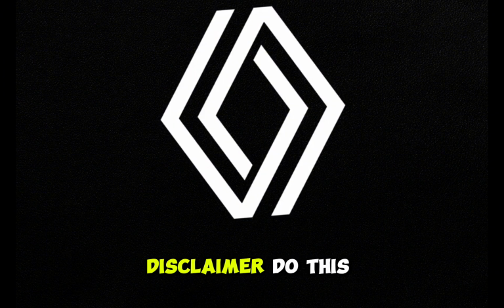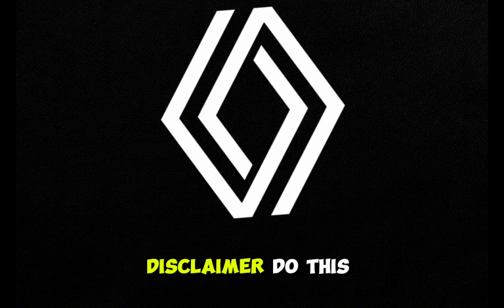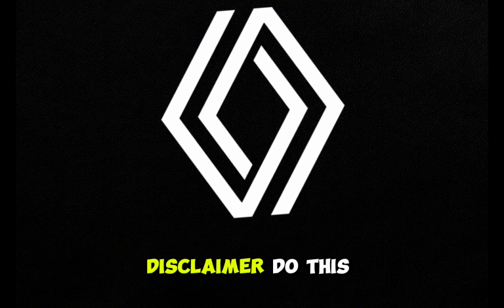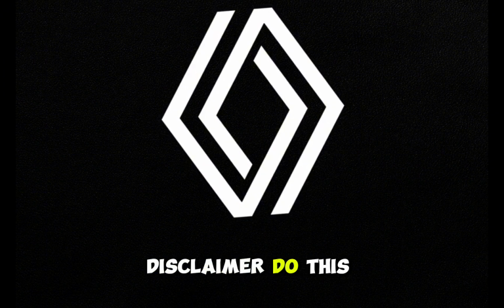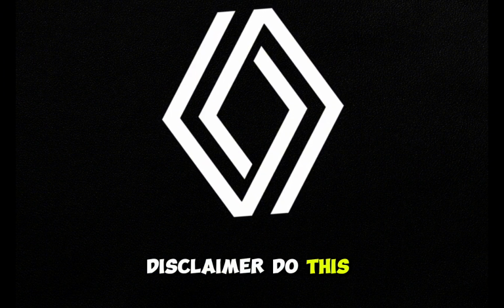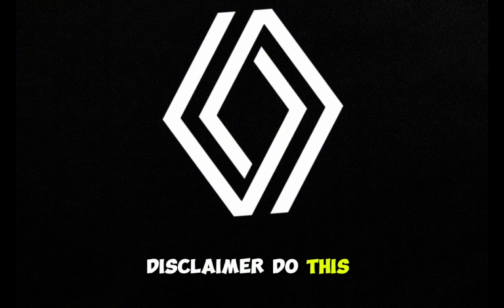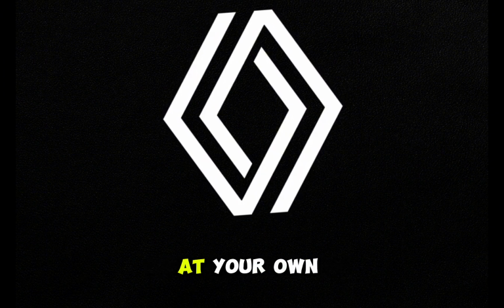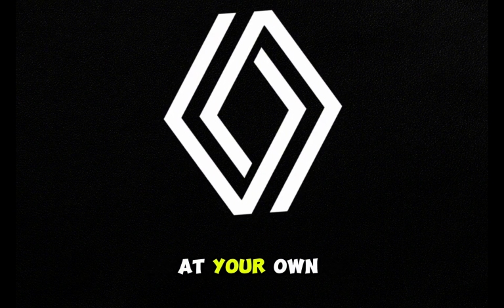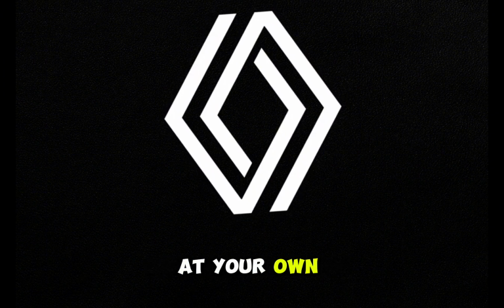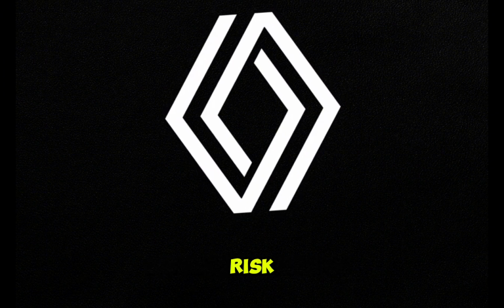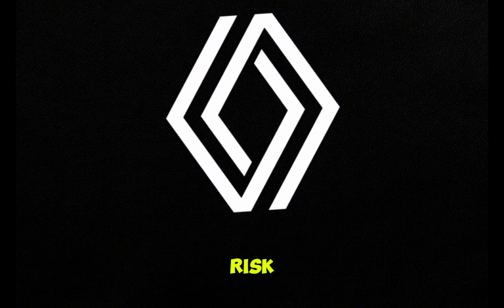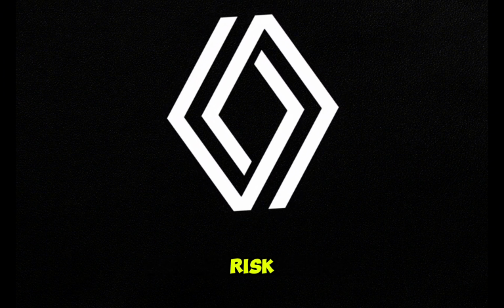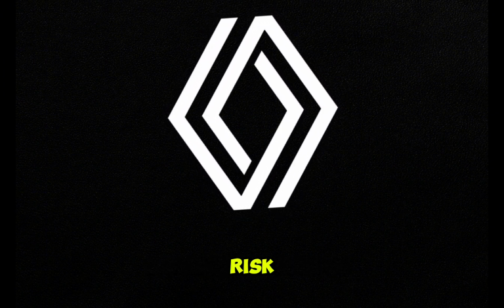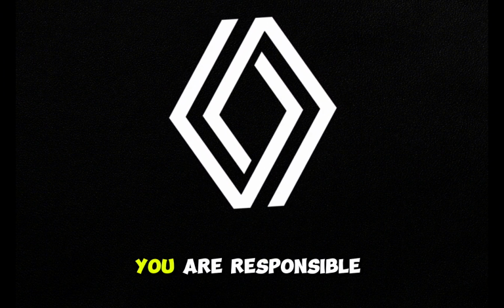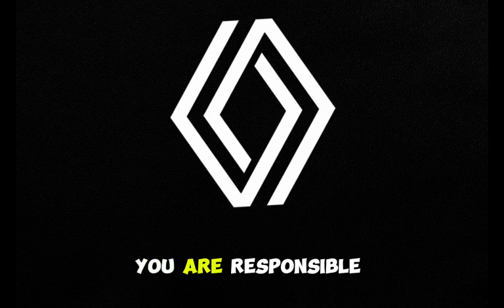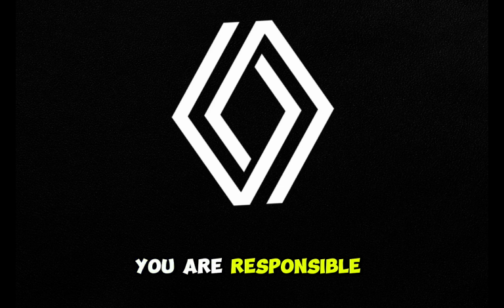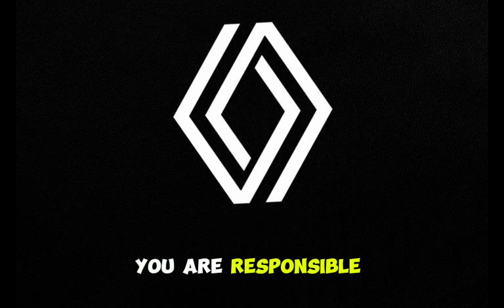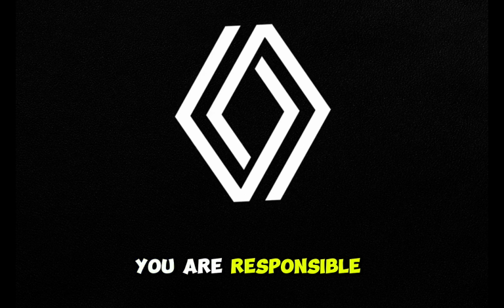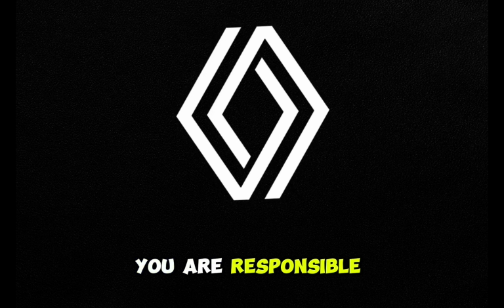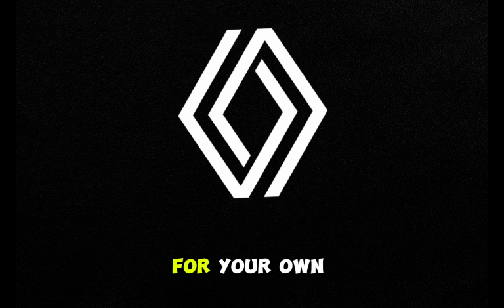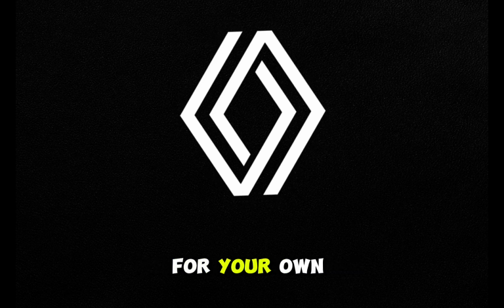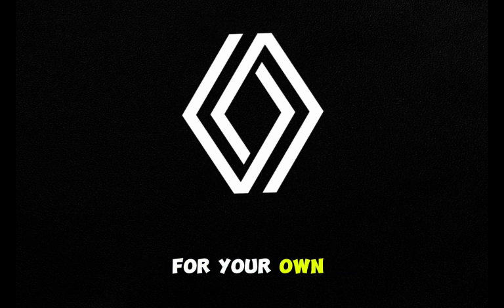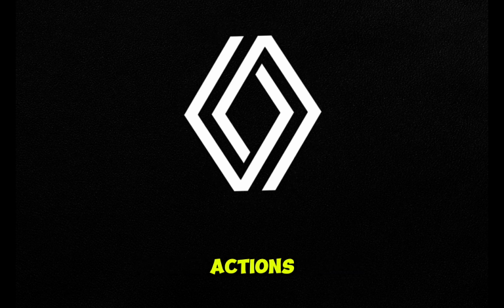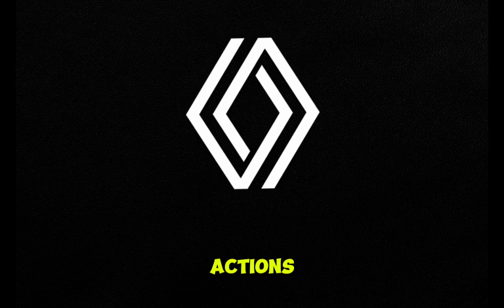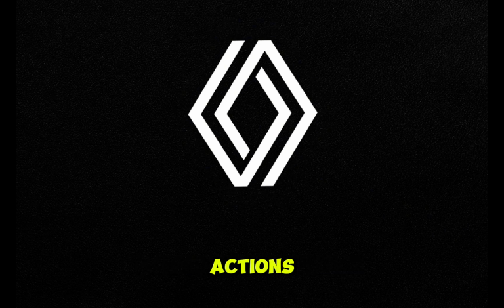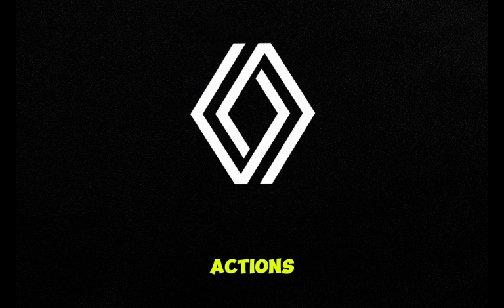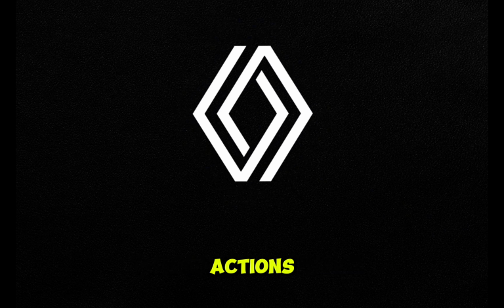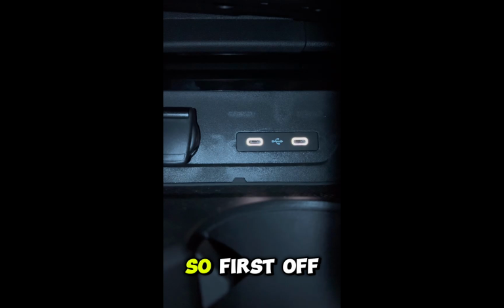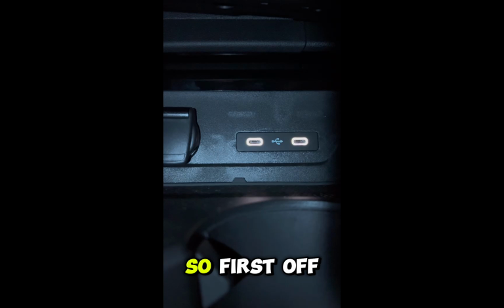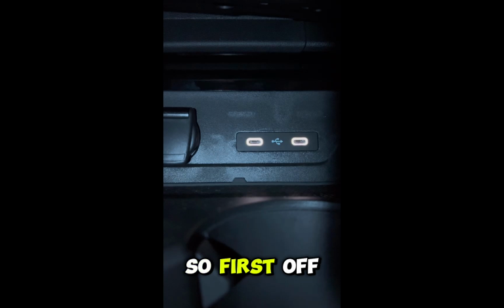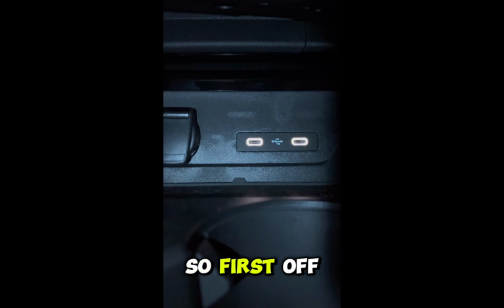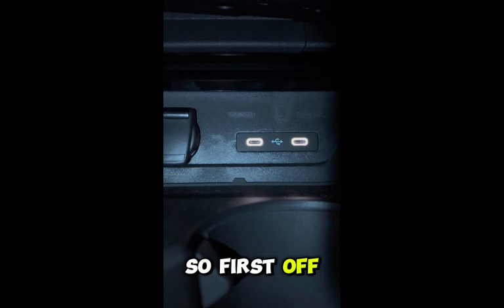Do this at your own risk. You are responsible for your own actions.